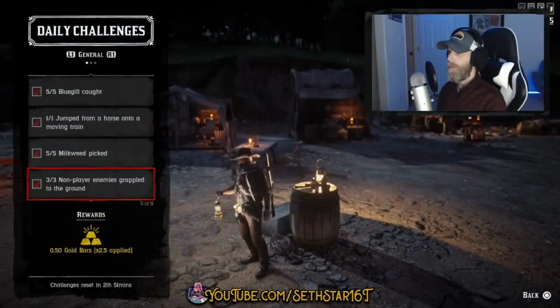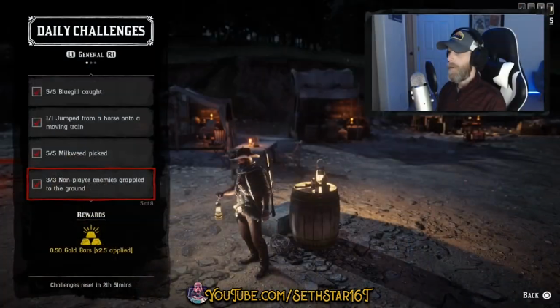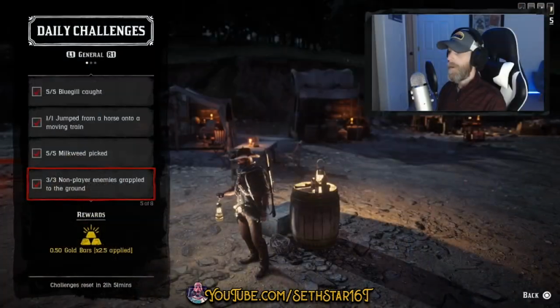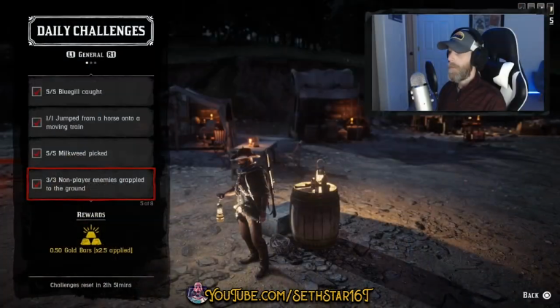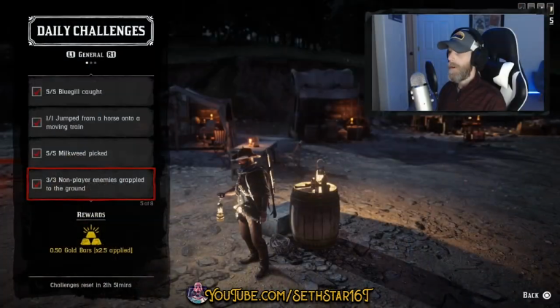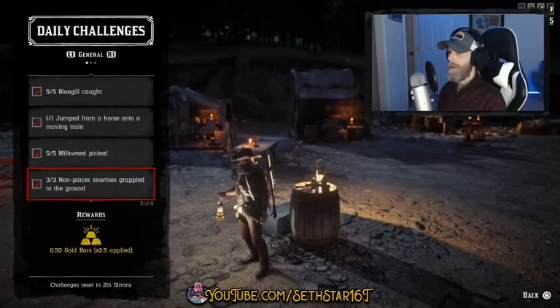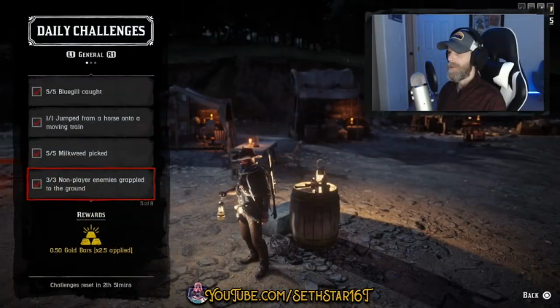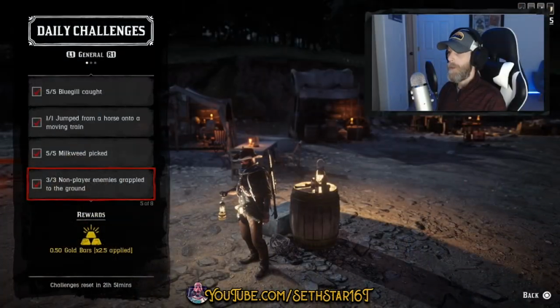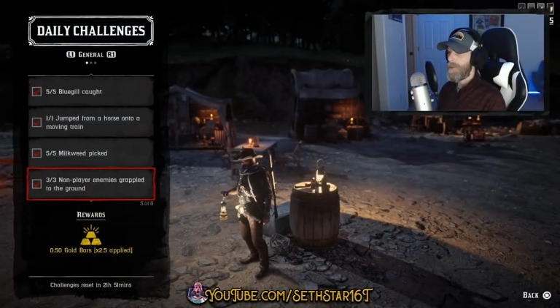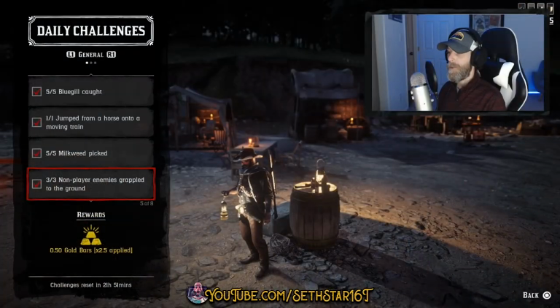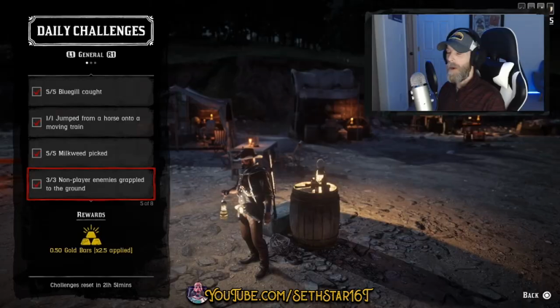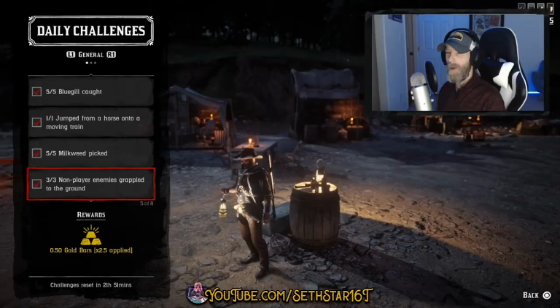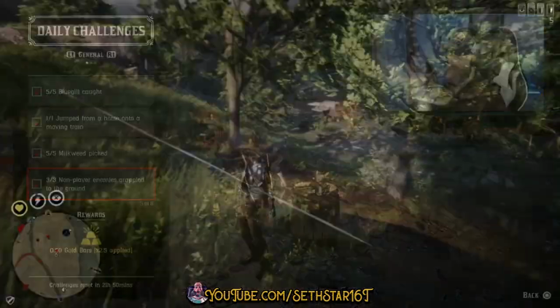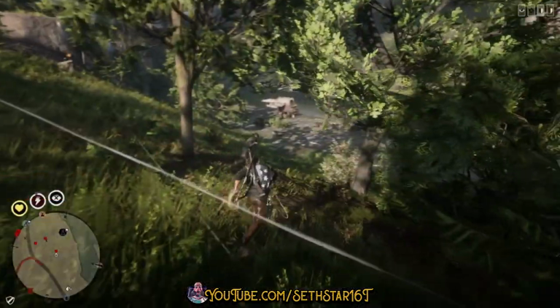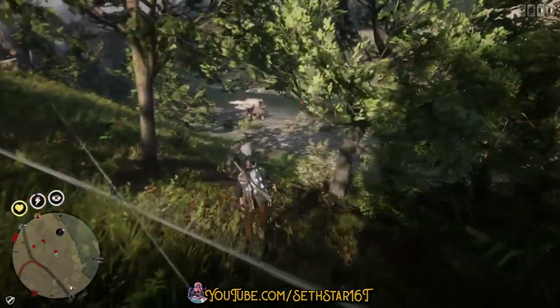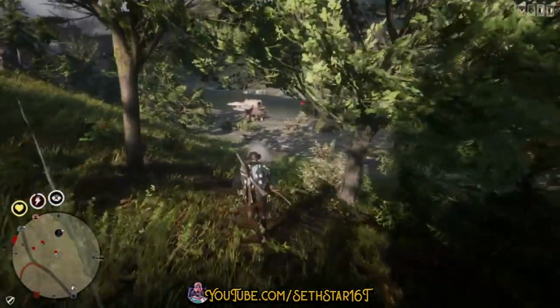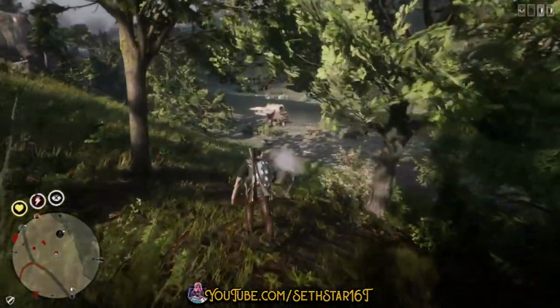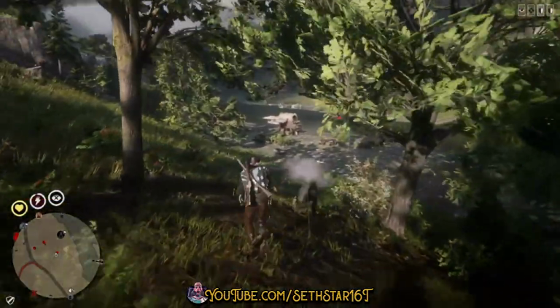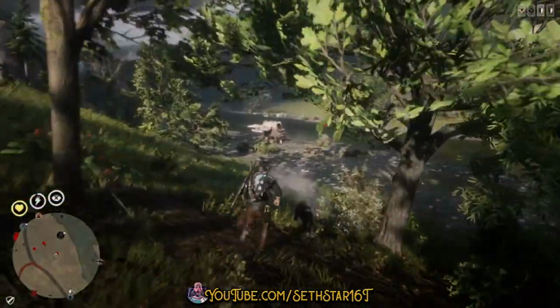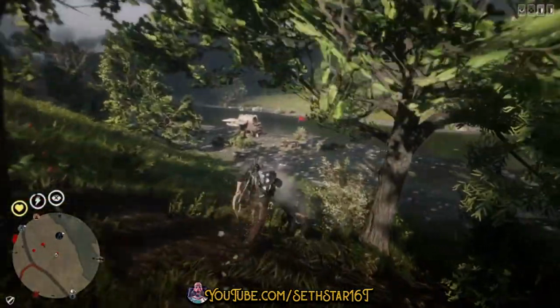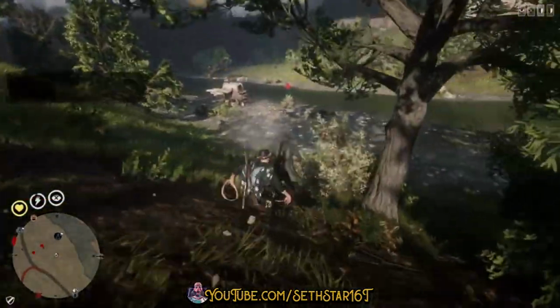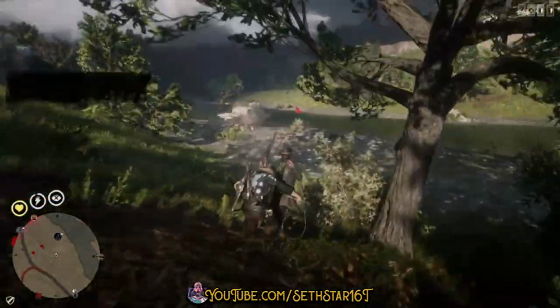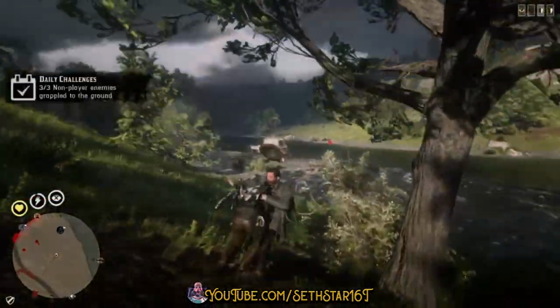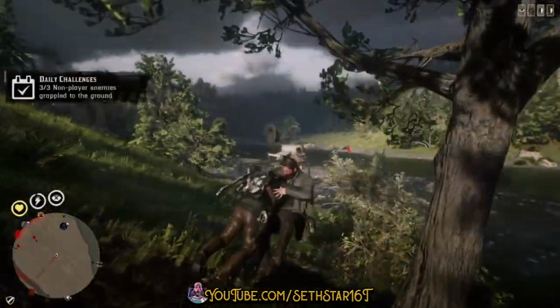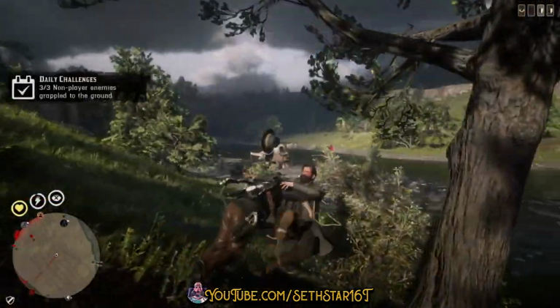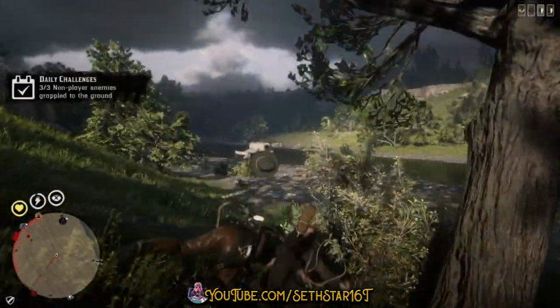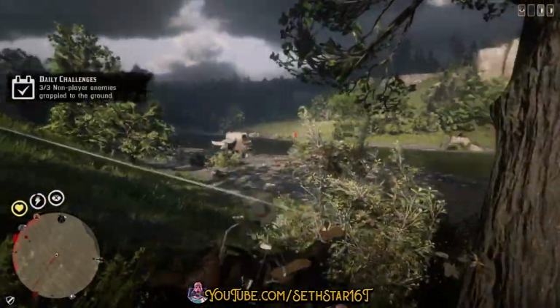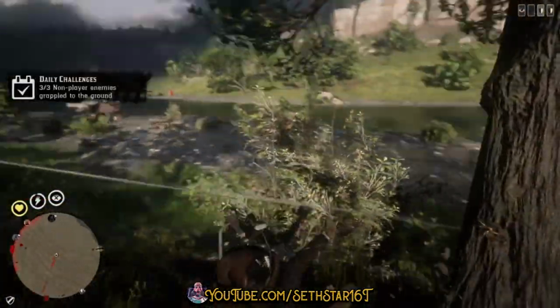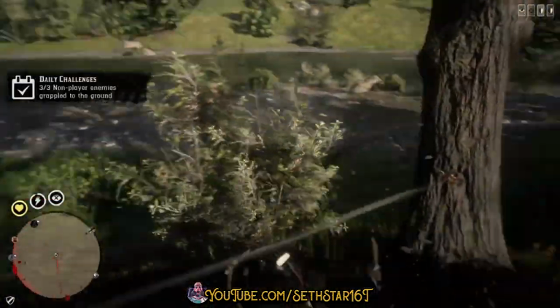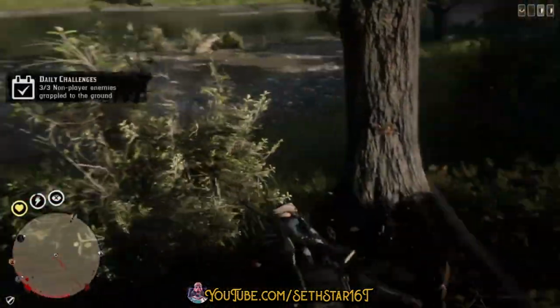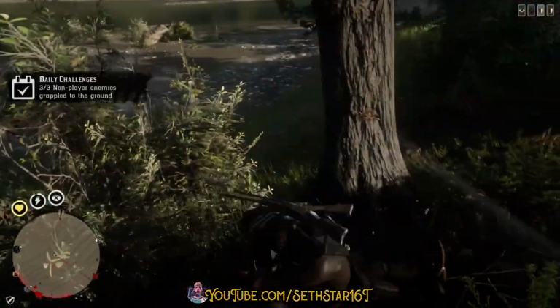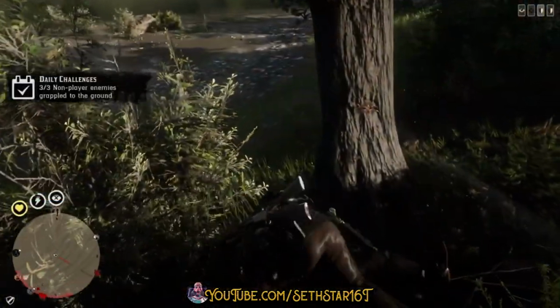Number 4: Non-player enemies grapple to the ground. Any red NPCs will do. Get a running start and take it to the curb.